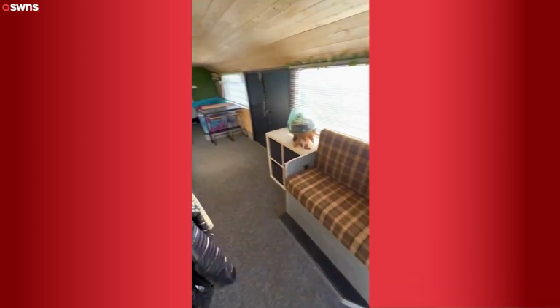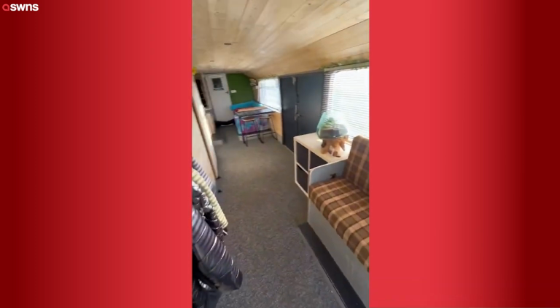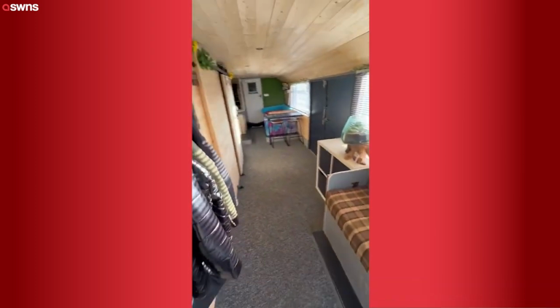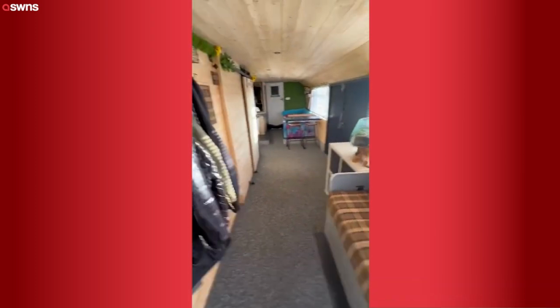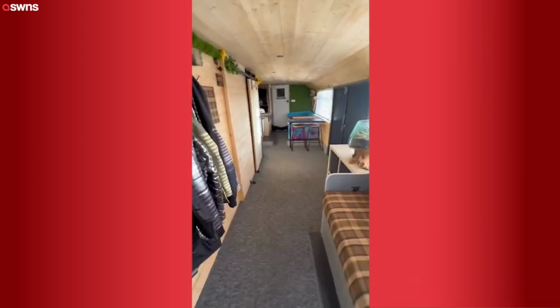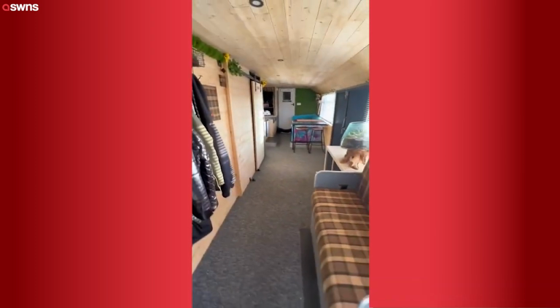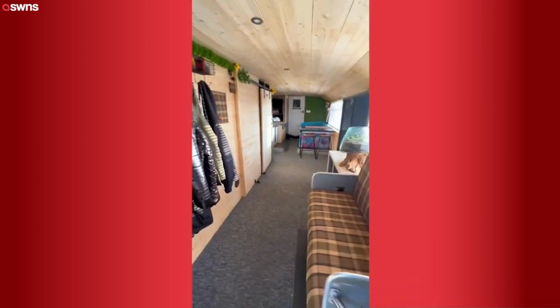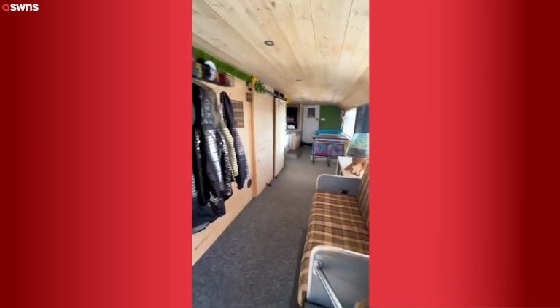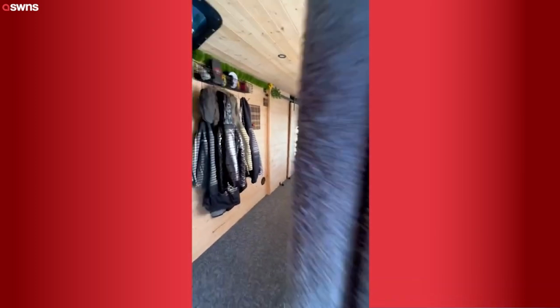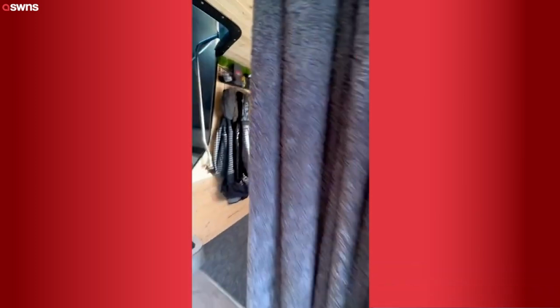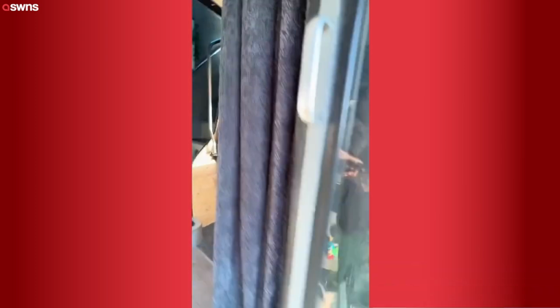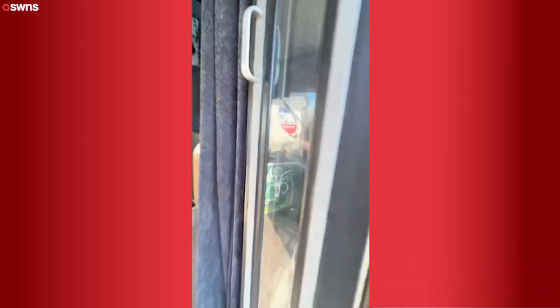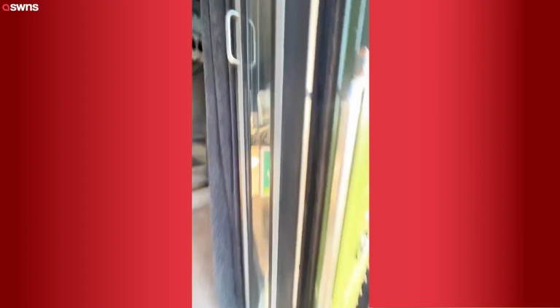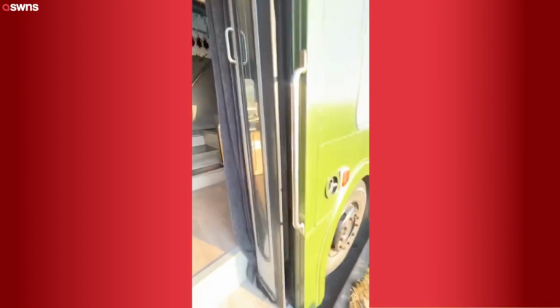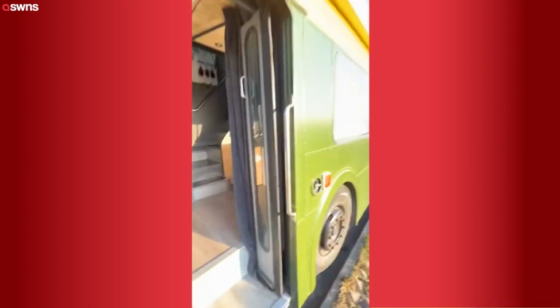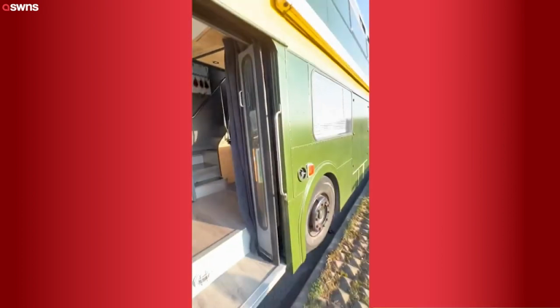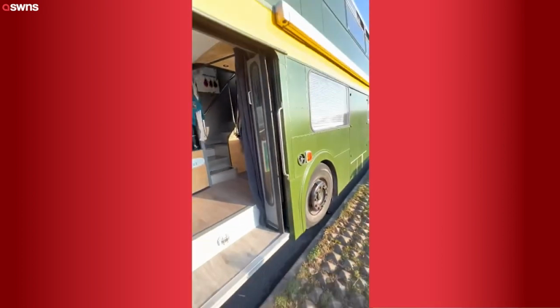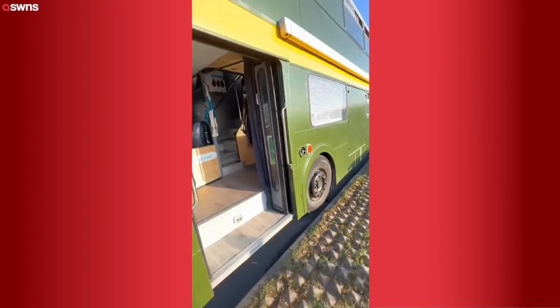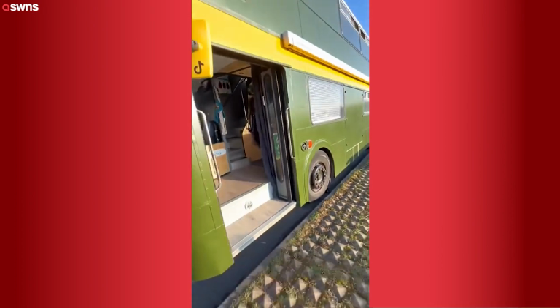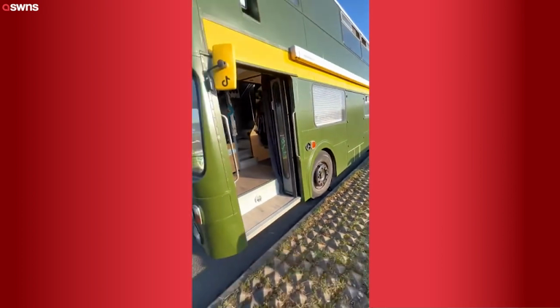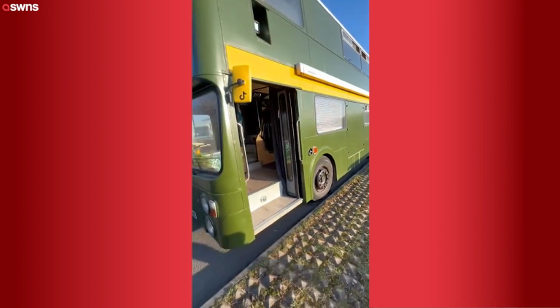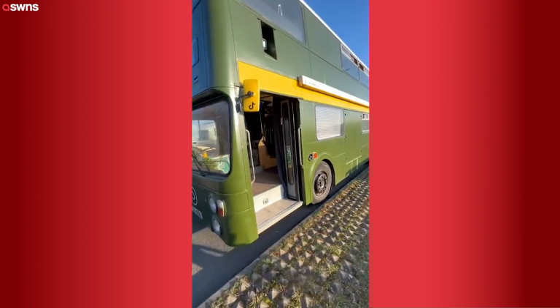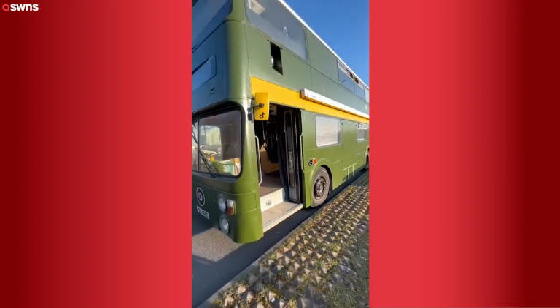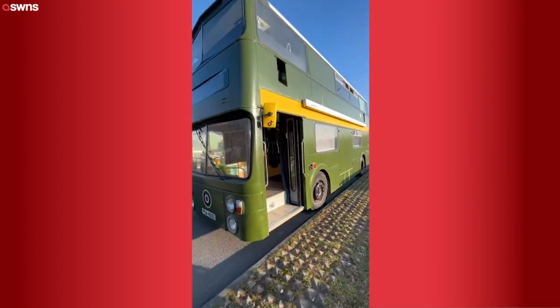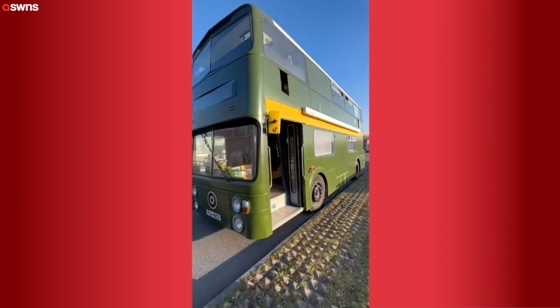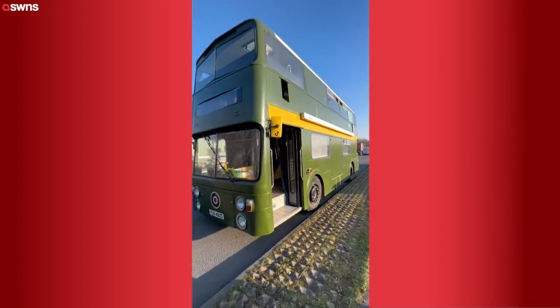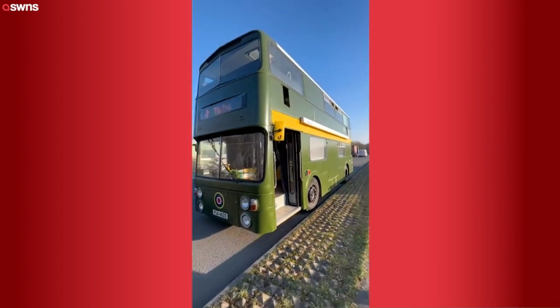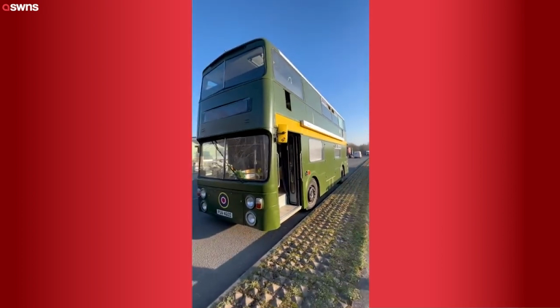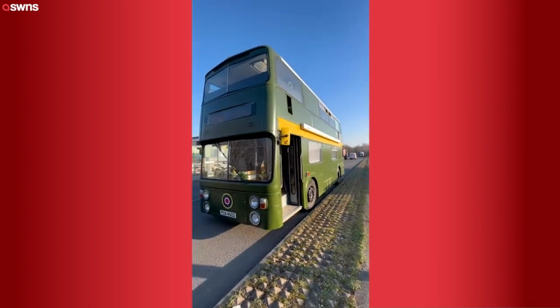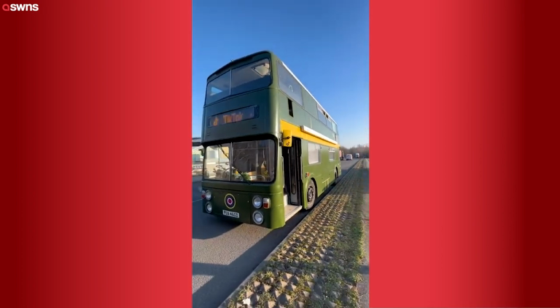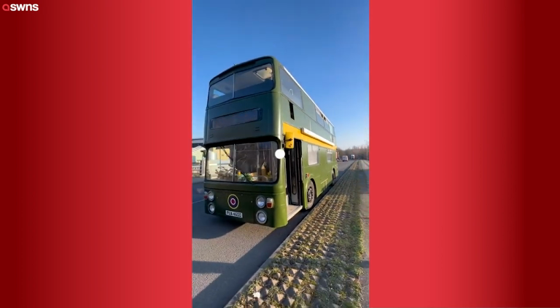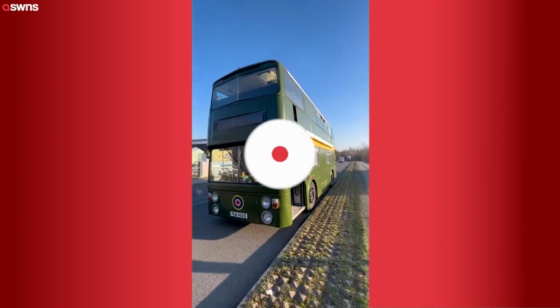So yeah, our very simplistic bus life tour in the UK. Have a good one!